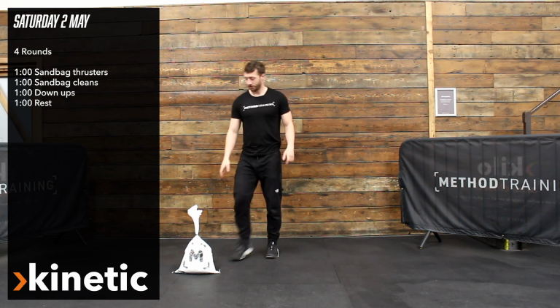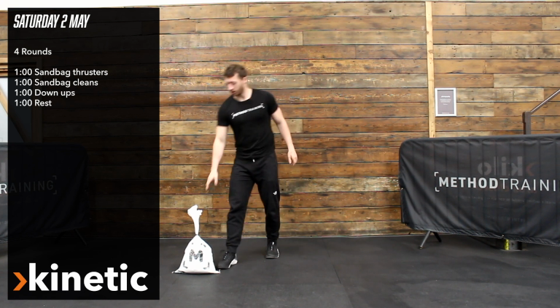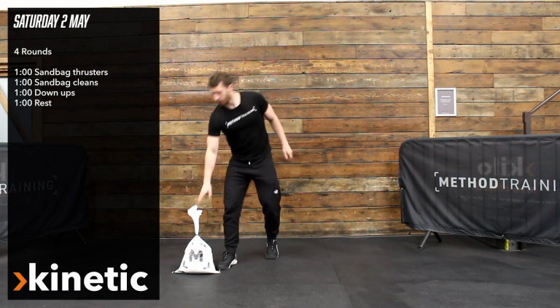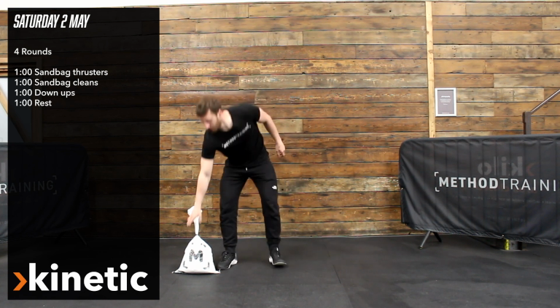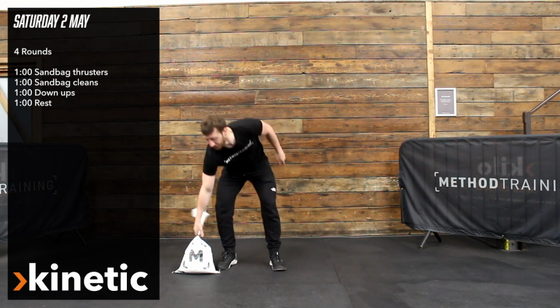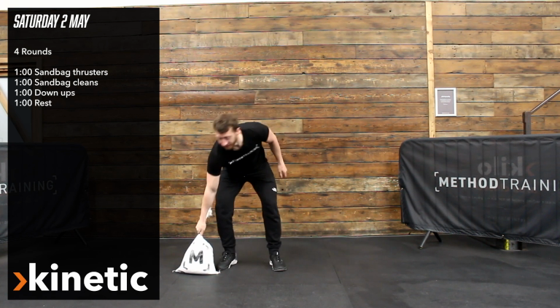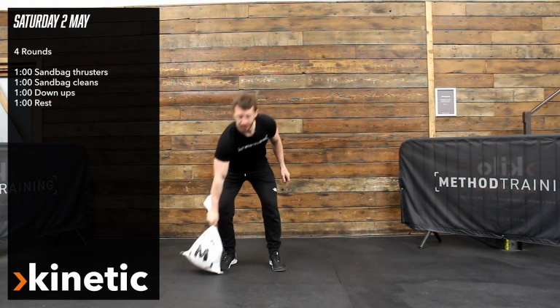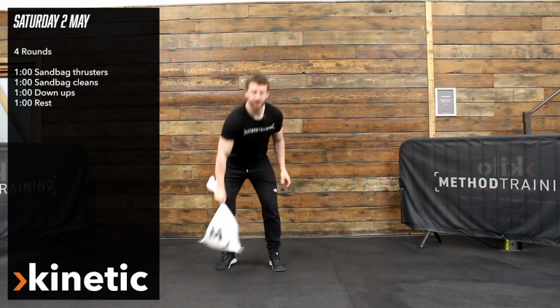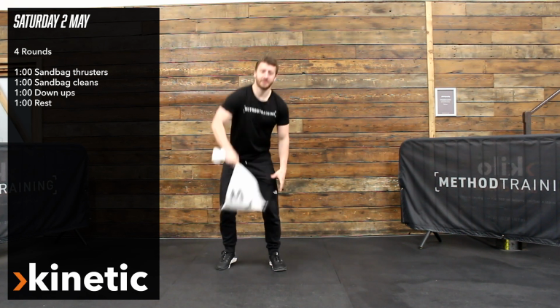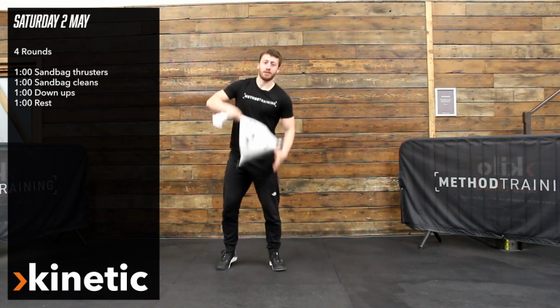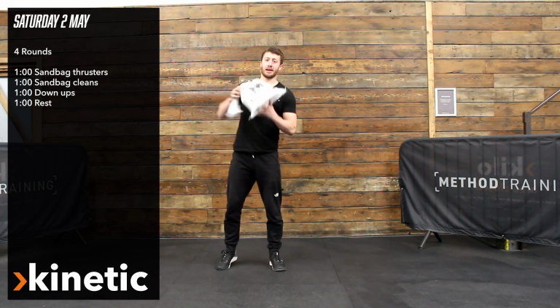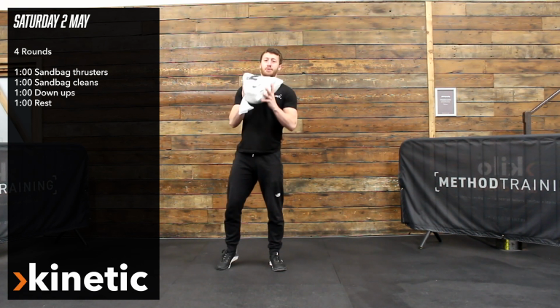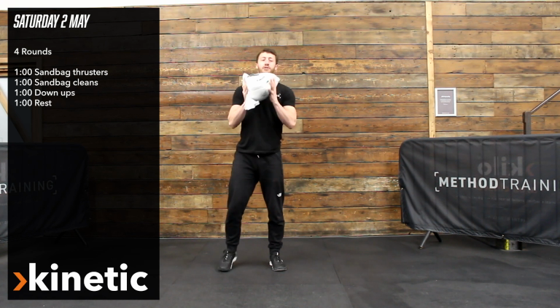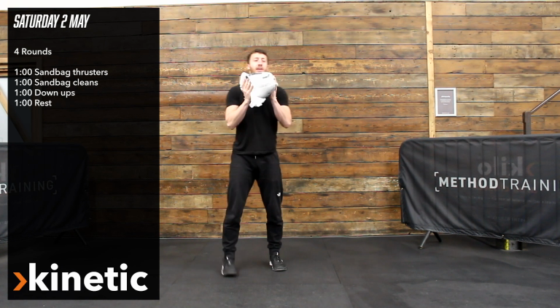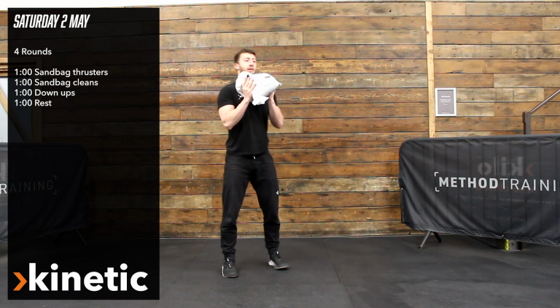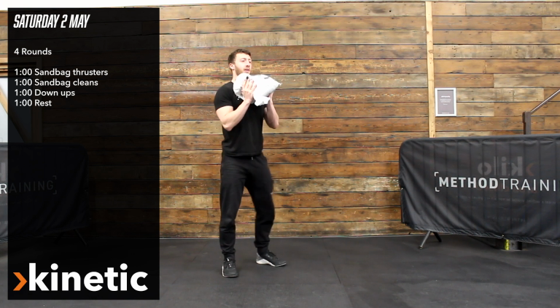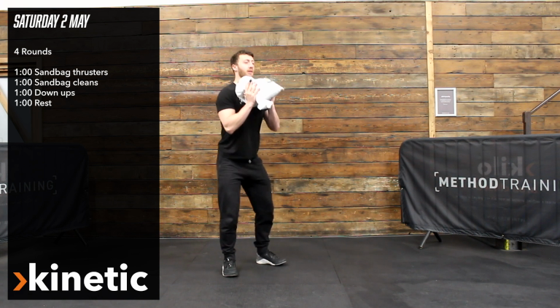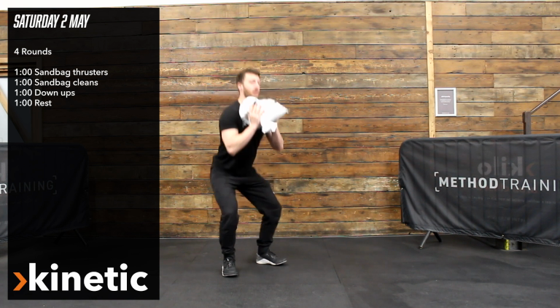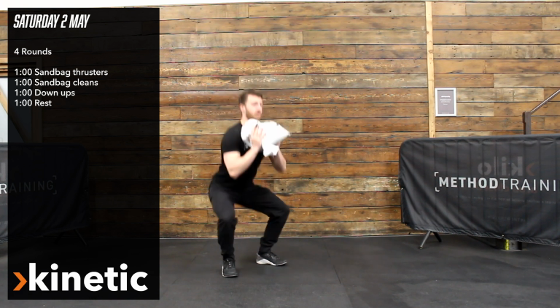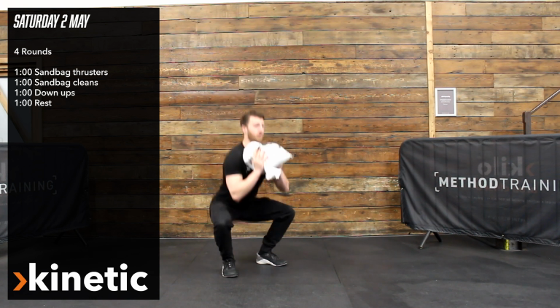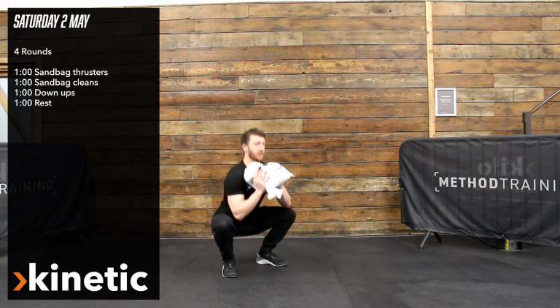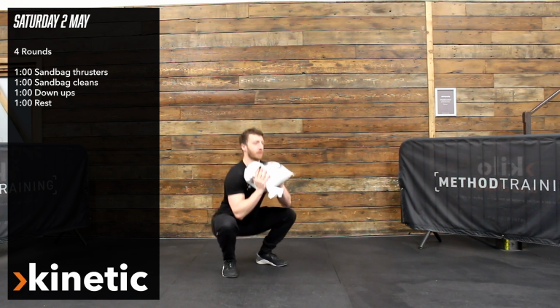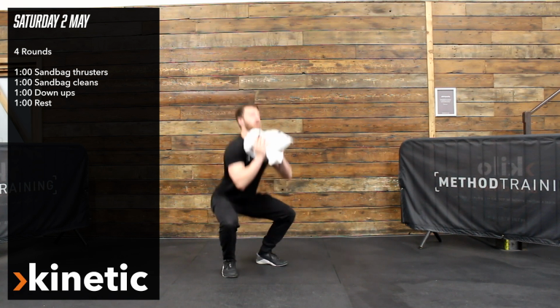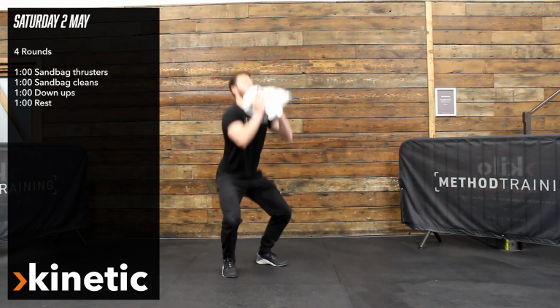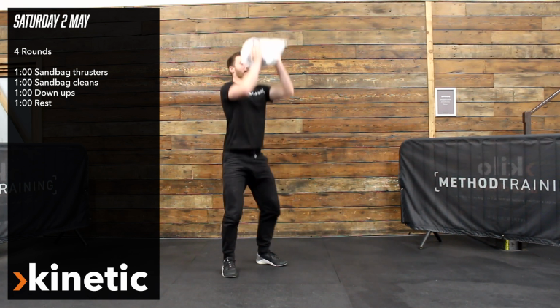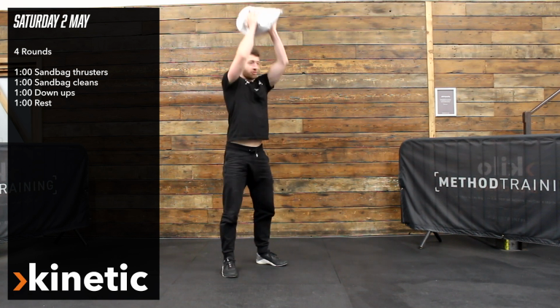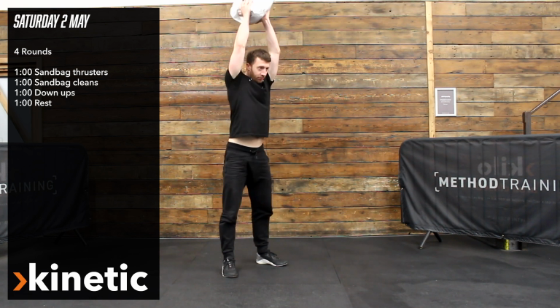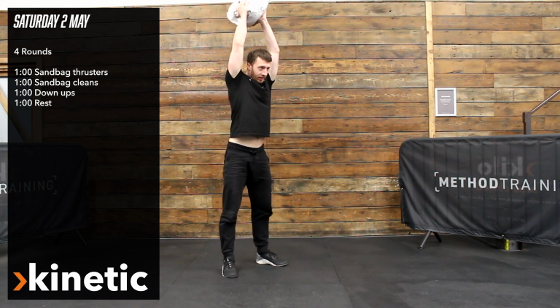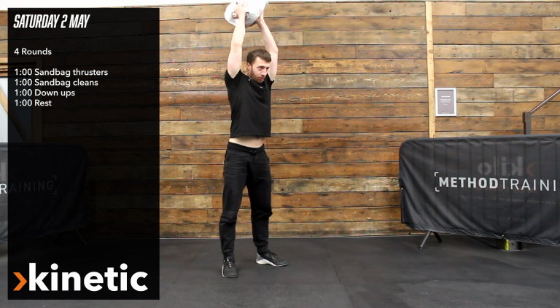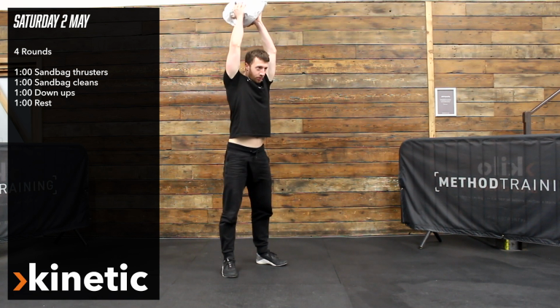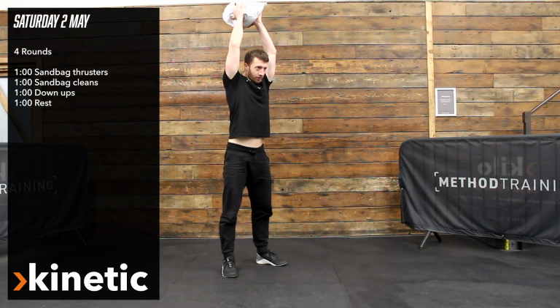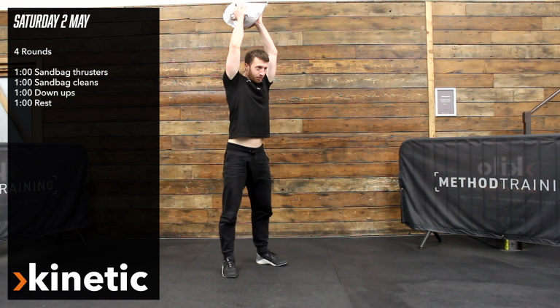We're starting off with the sandbag thruster, squatting down and driving your head through the top.